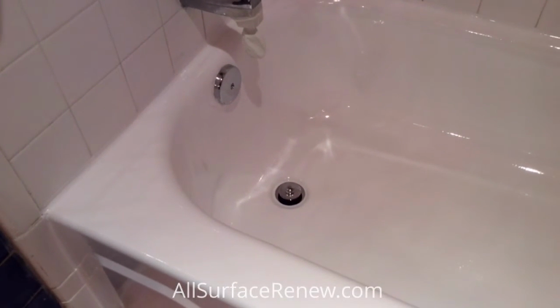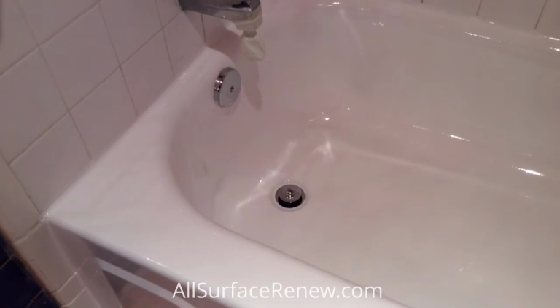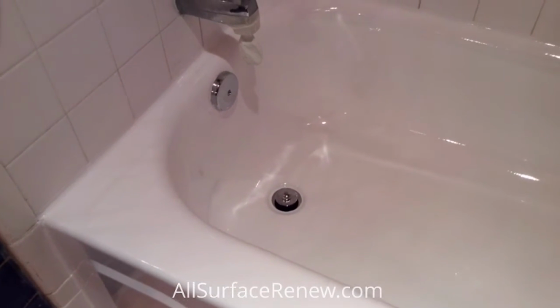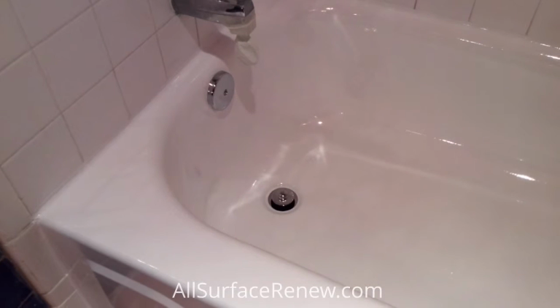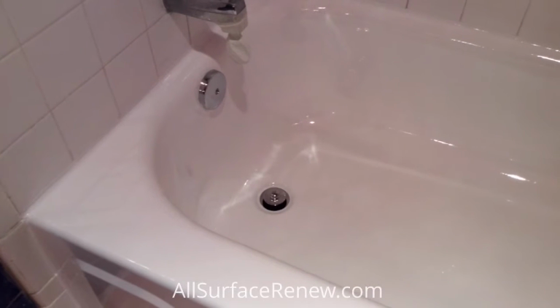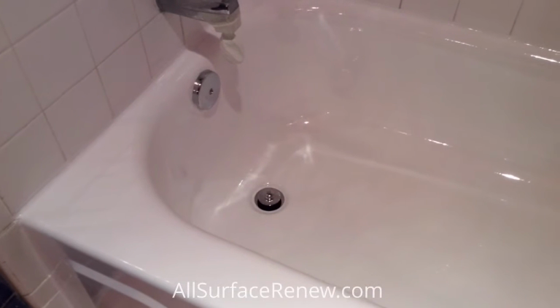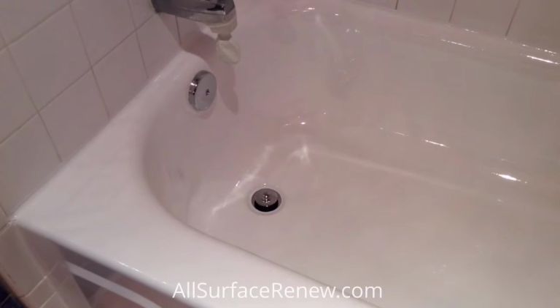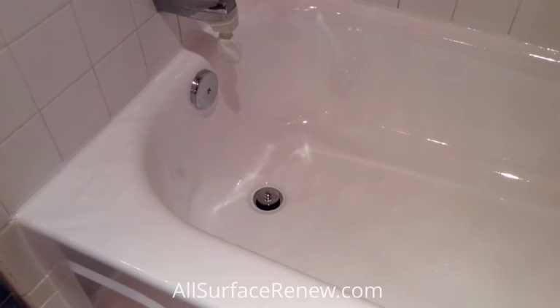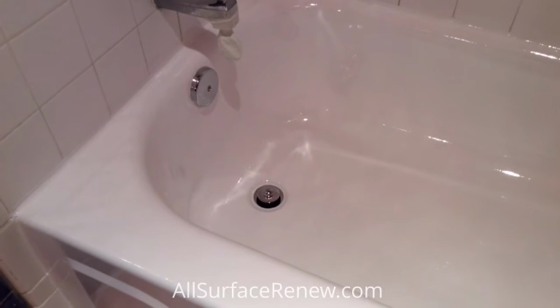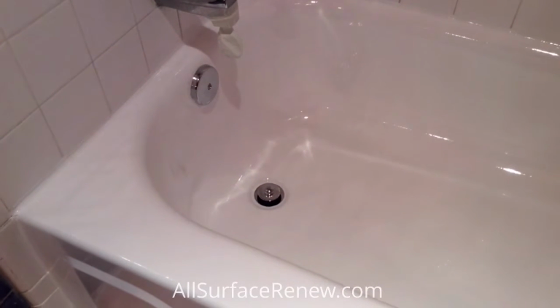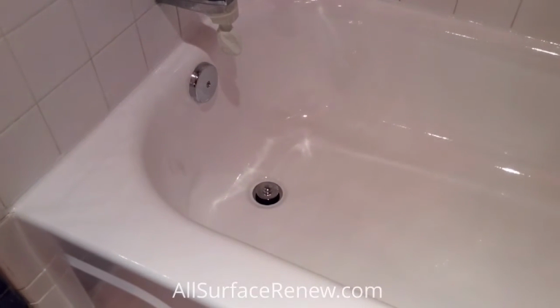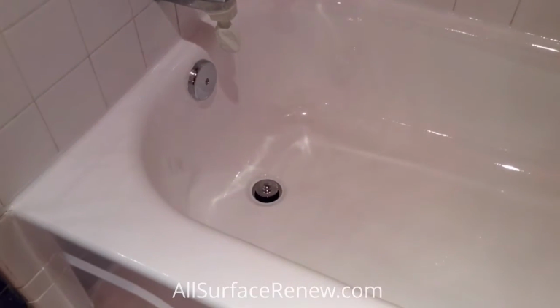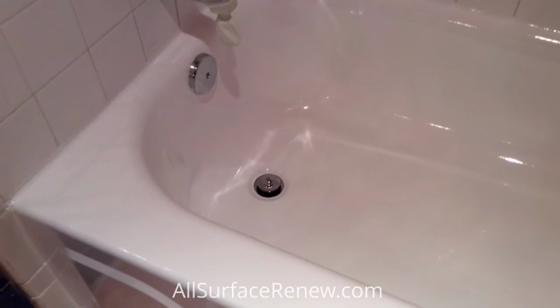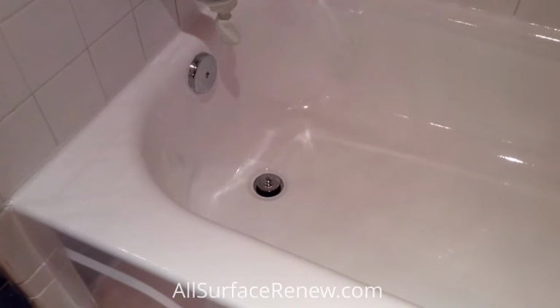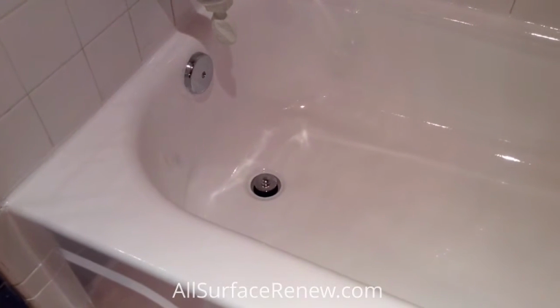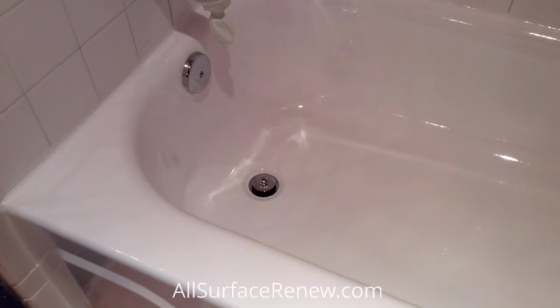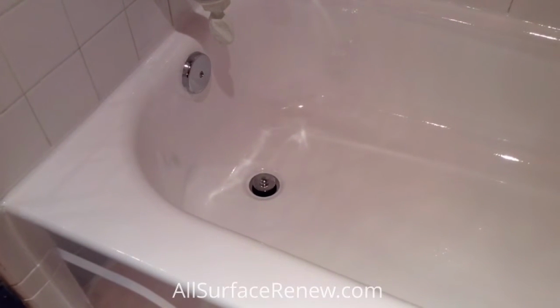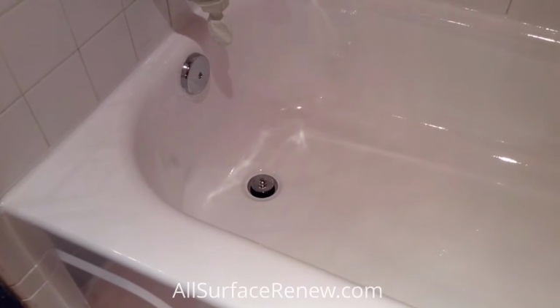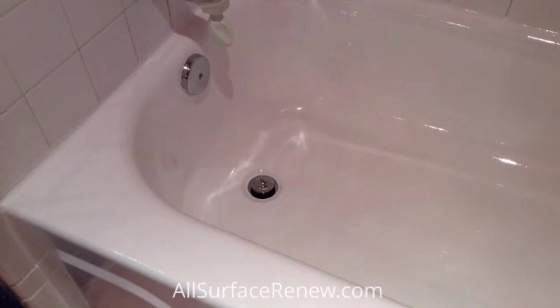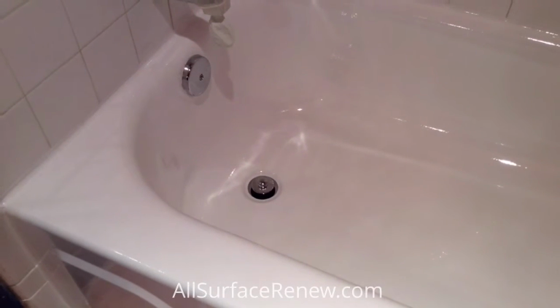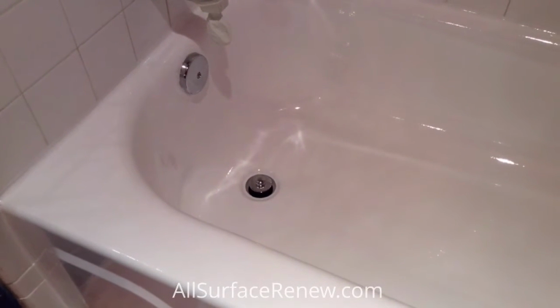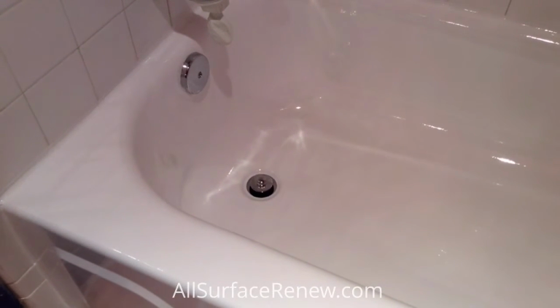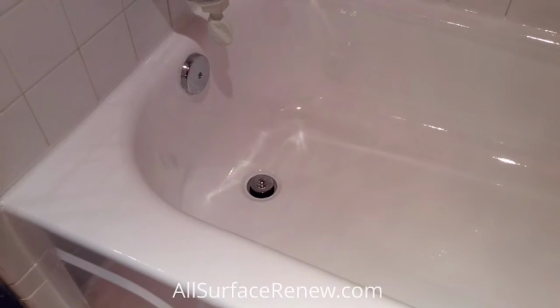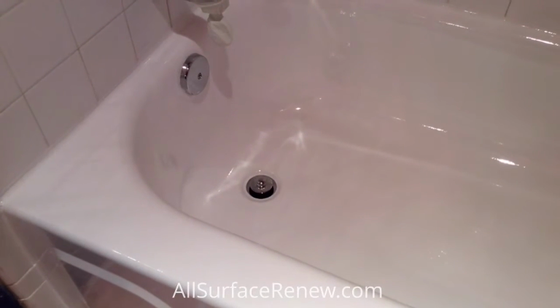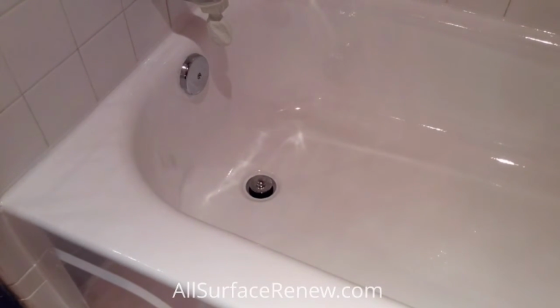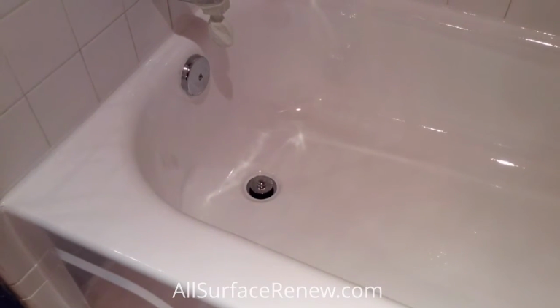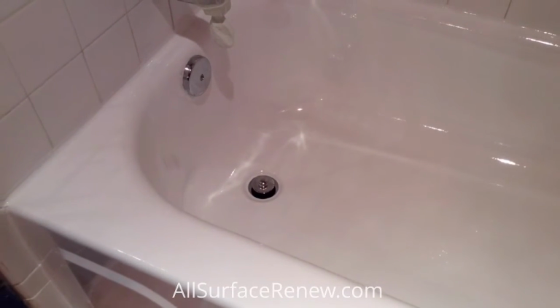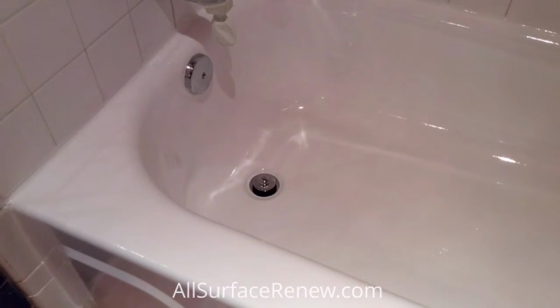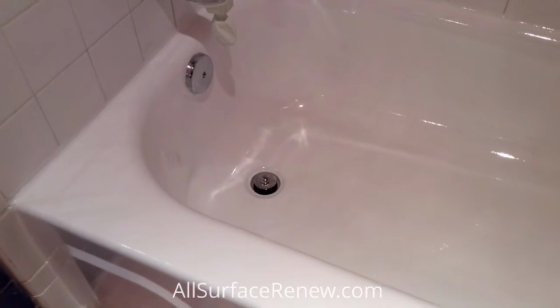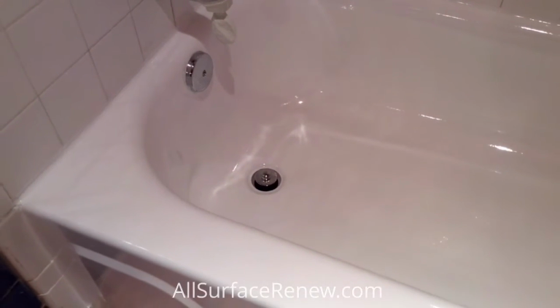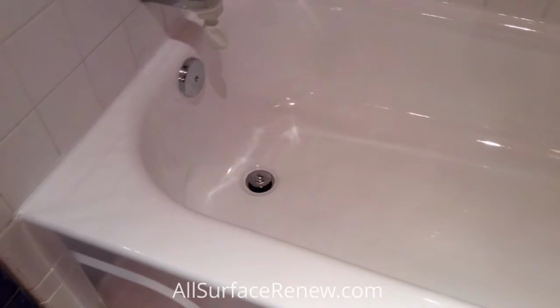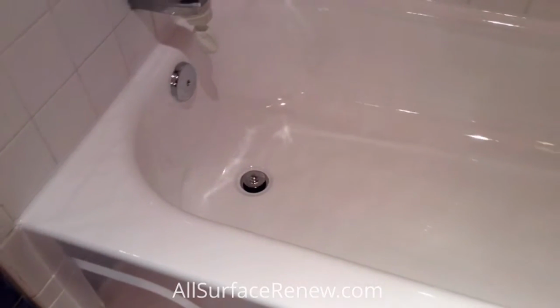We changed the drain set, so now the drain and the overflow are brand new.